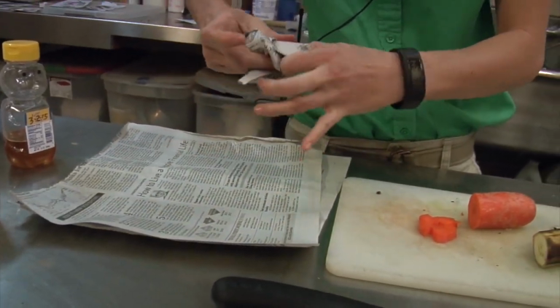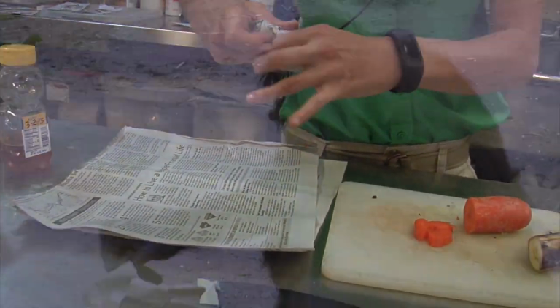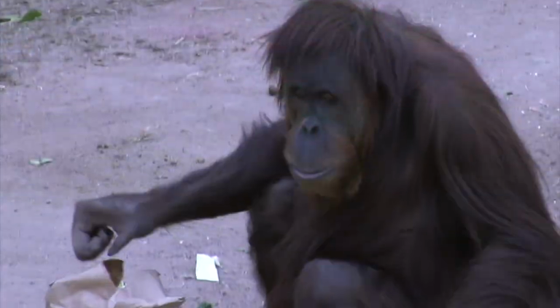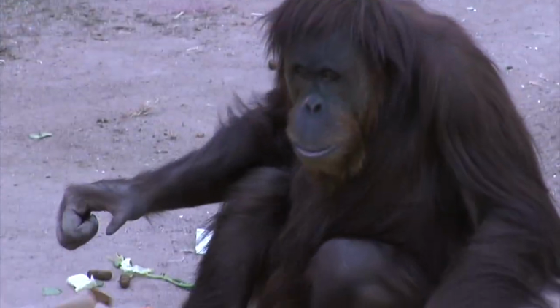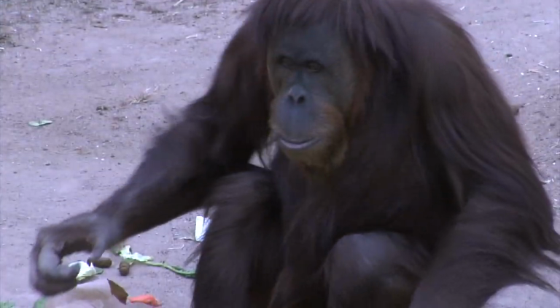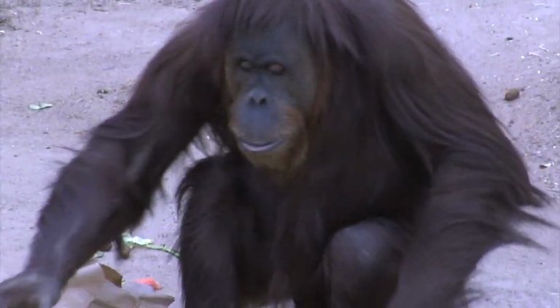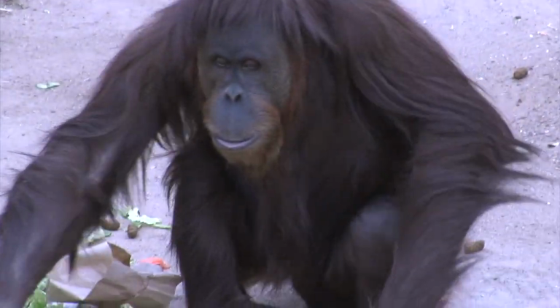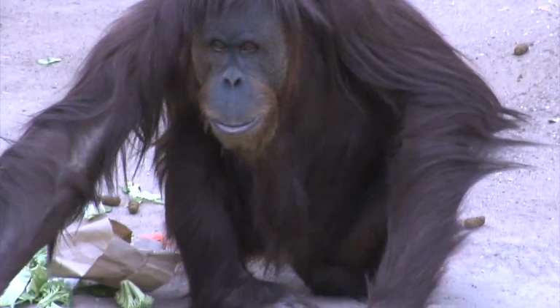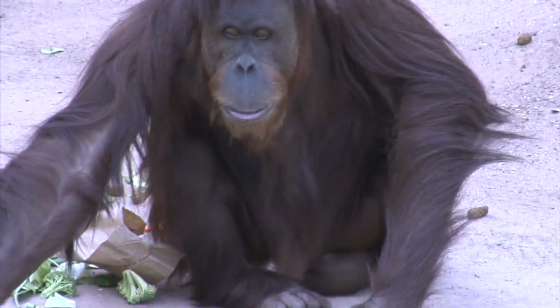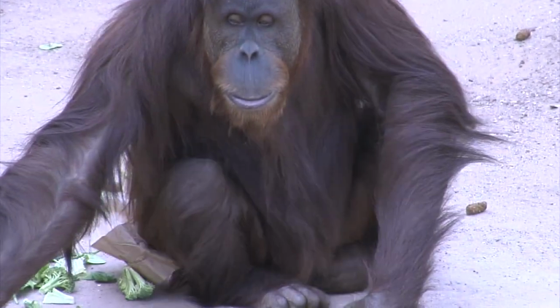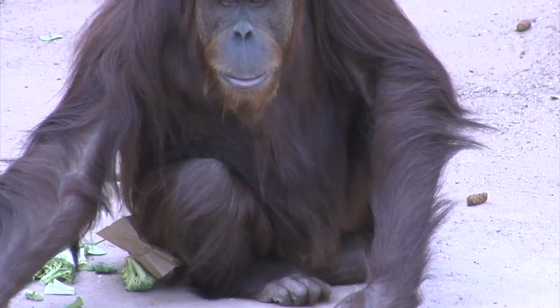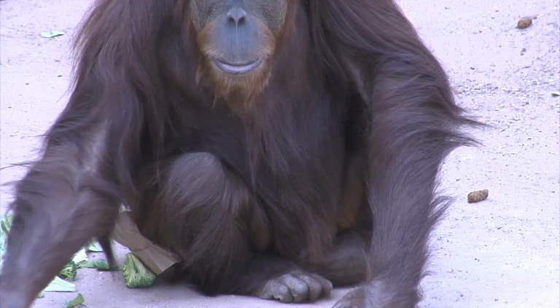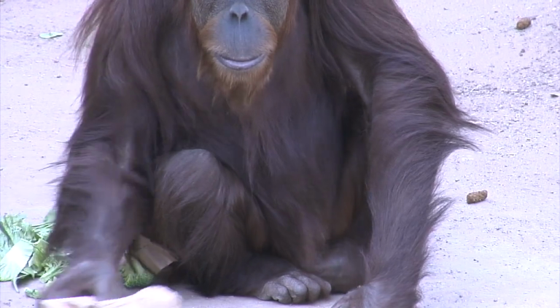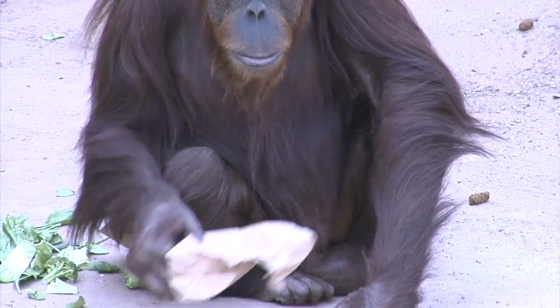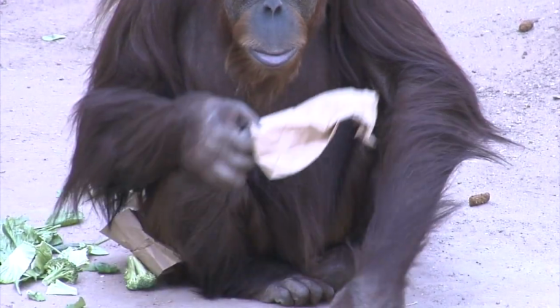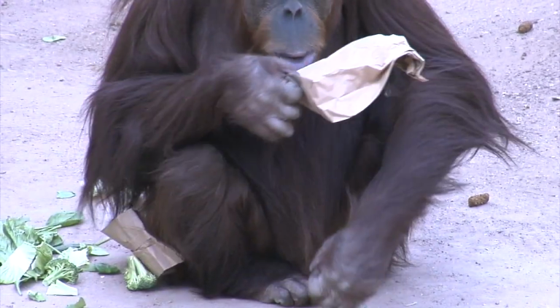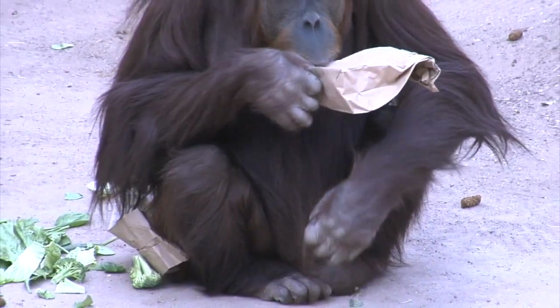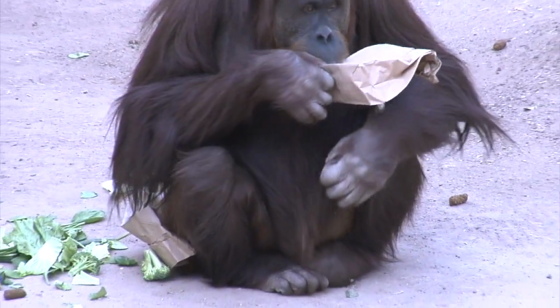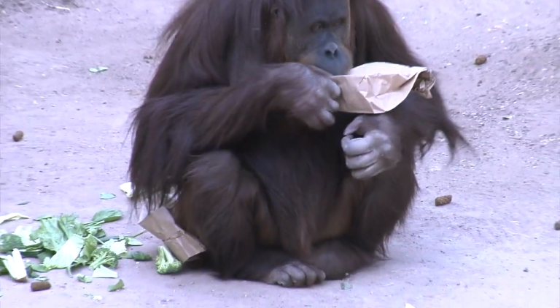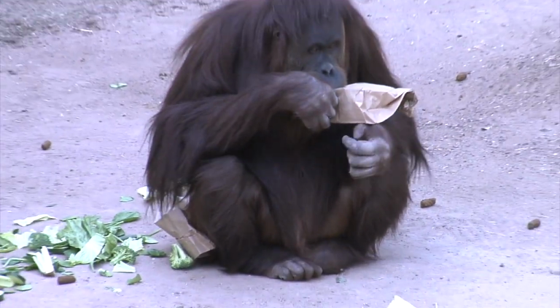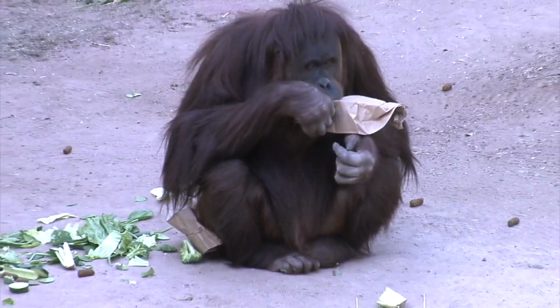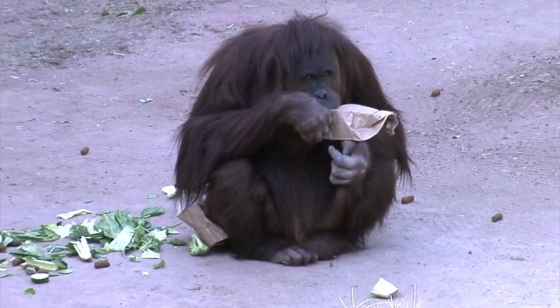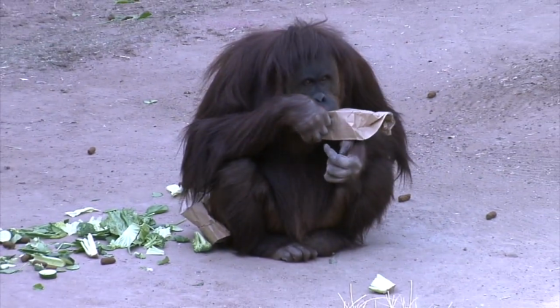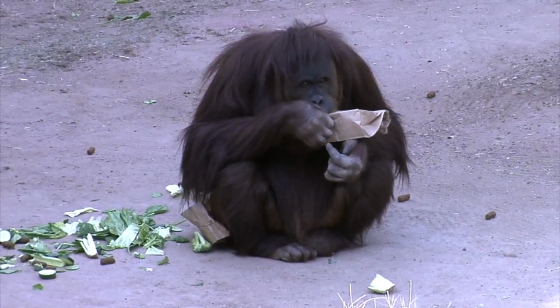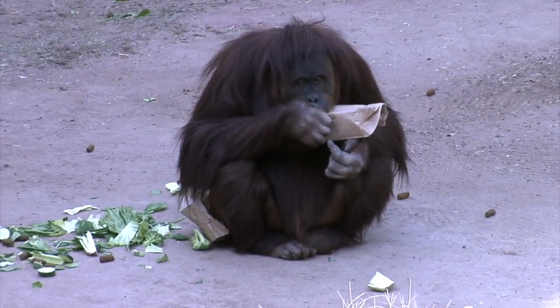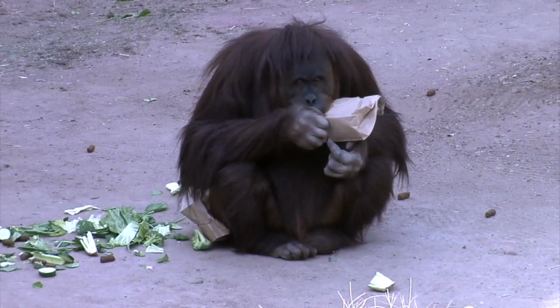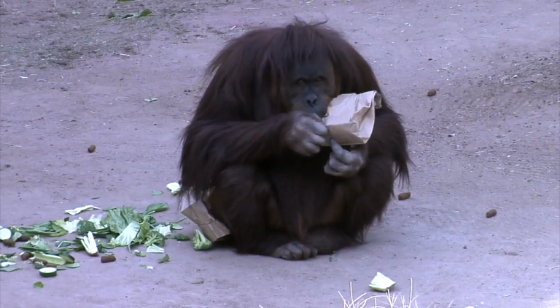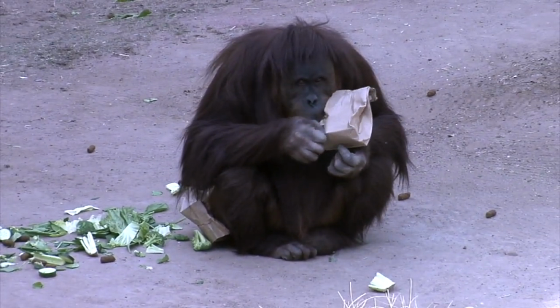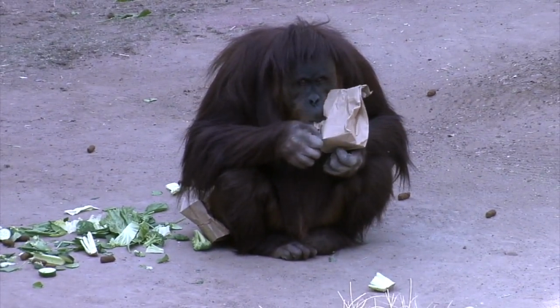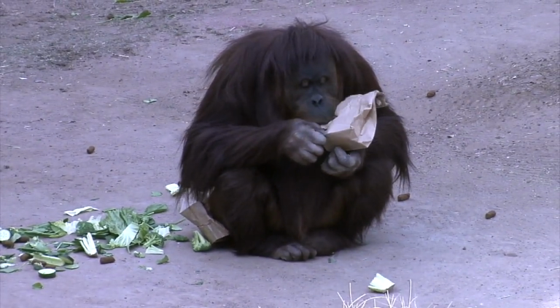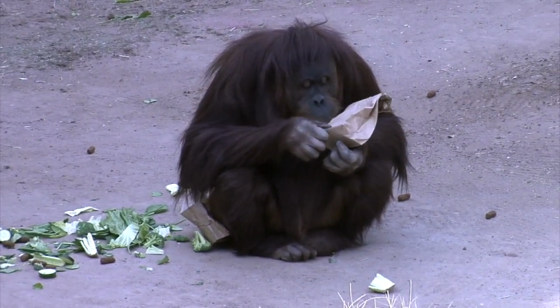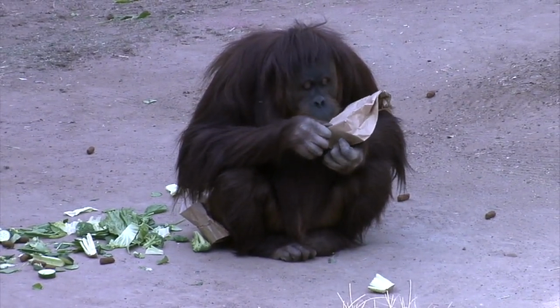What this is going to do is encourage the animal's natural foraging behavior. So they're going to come out, rip this knot apart, and find a goodie inside.